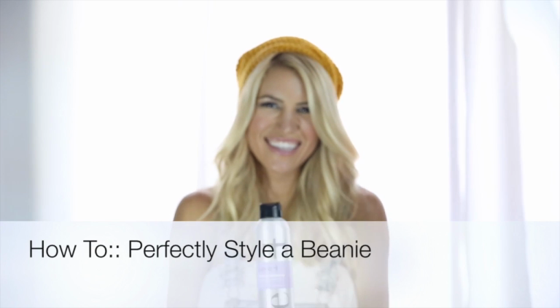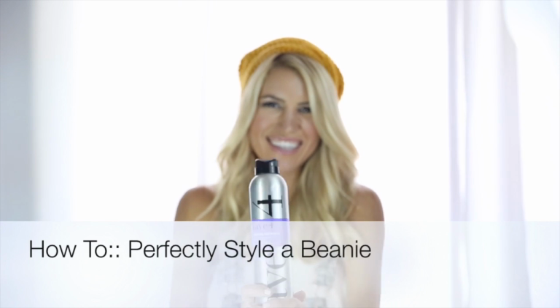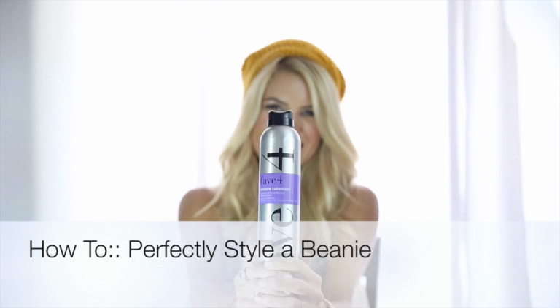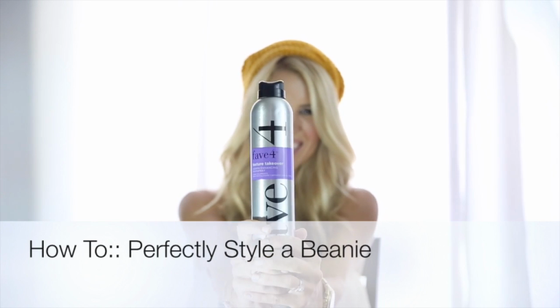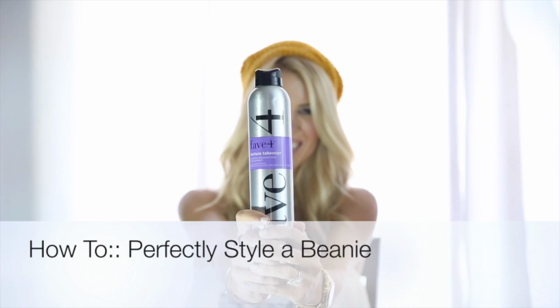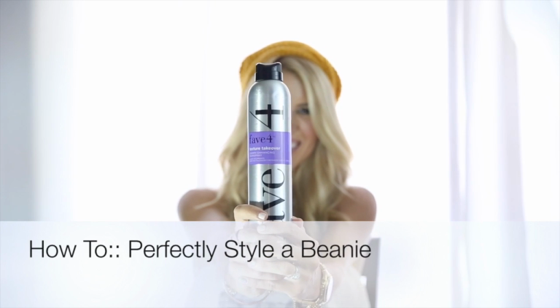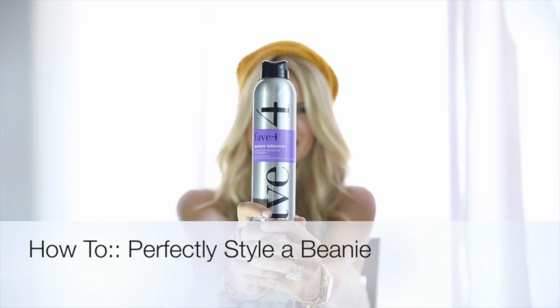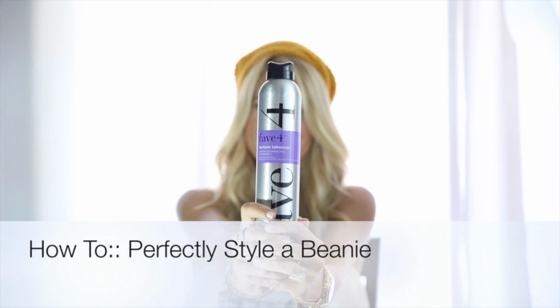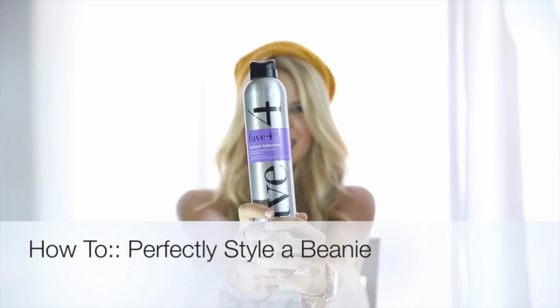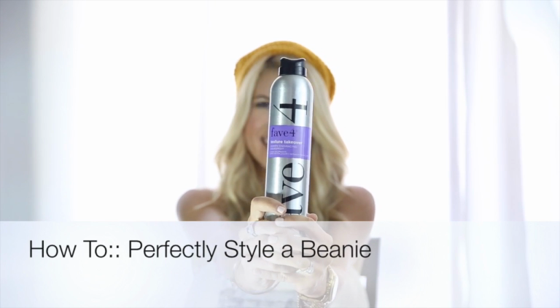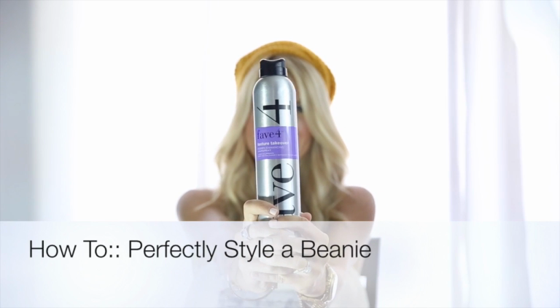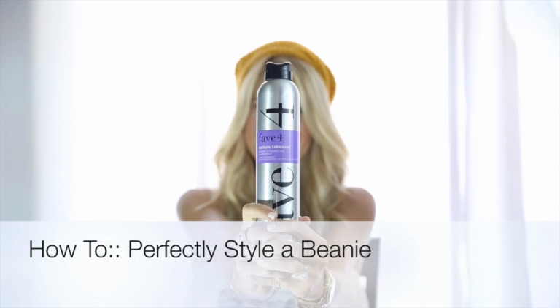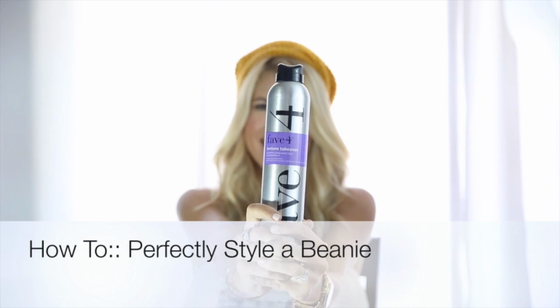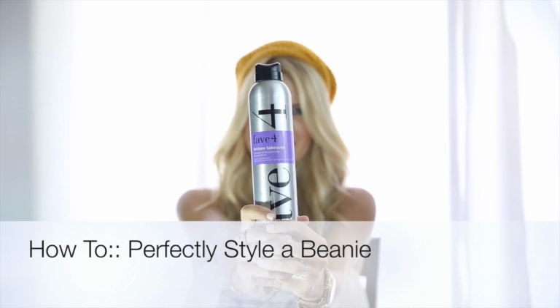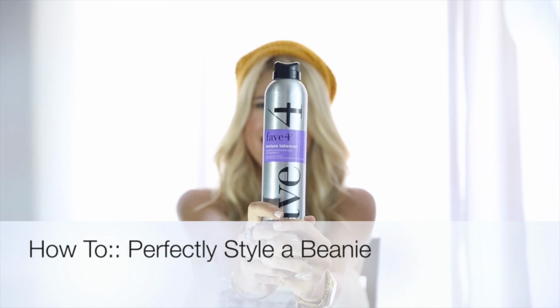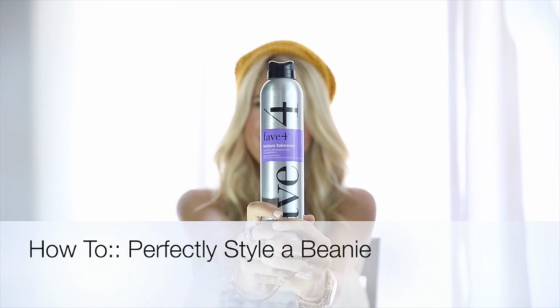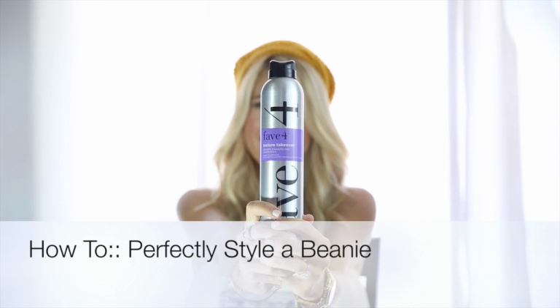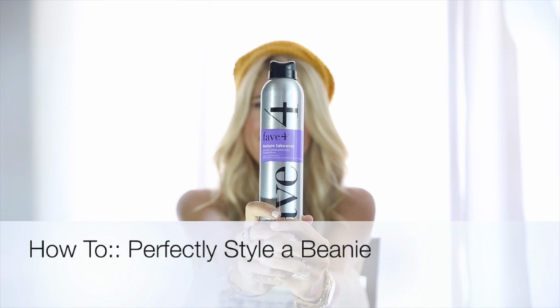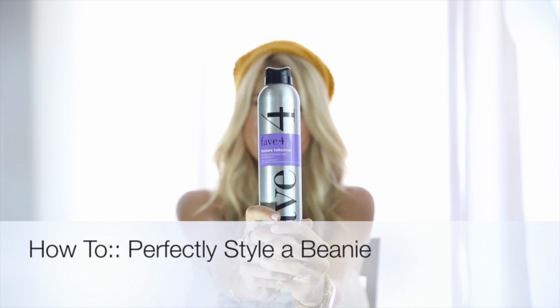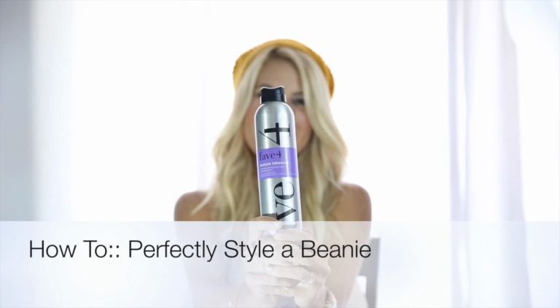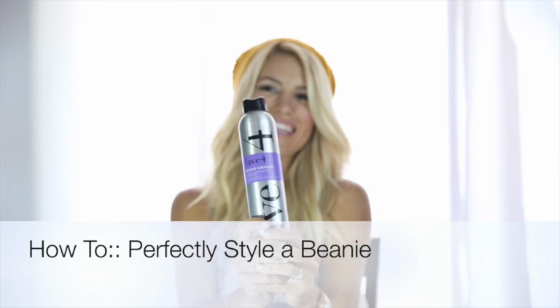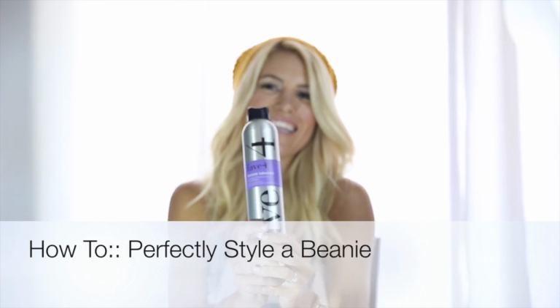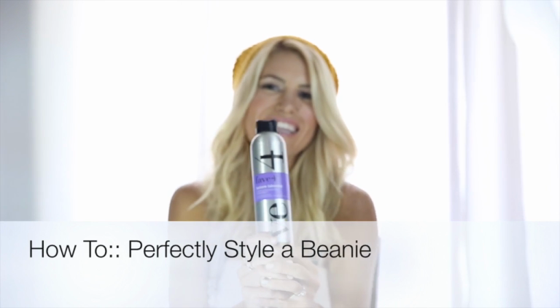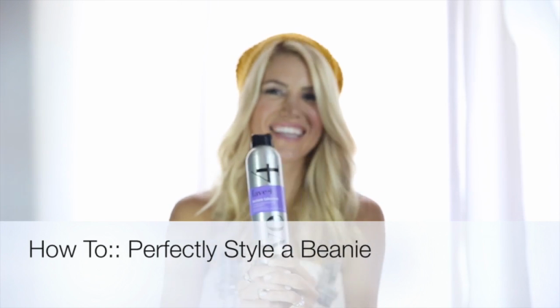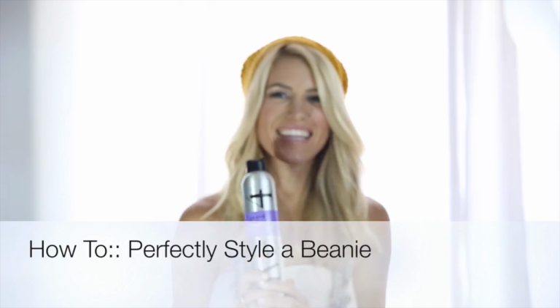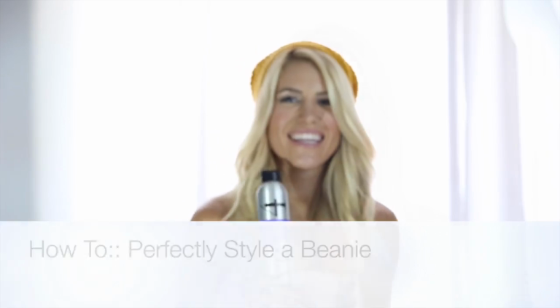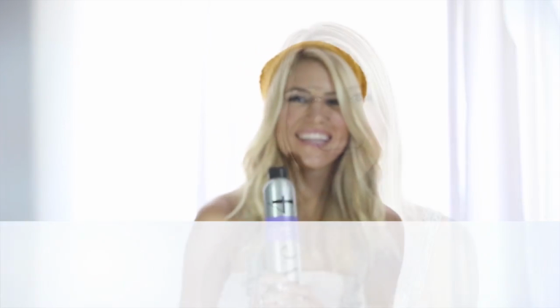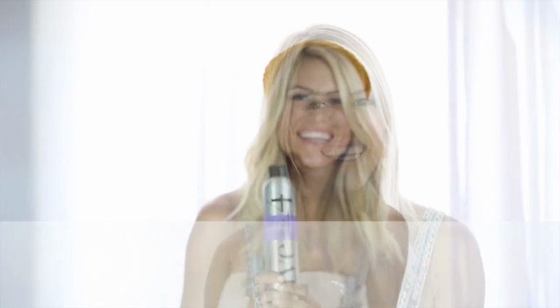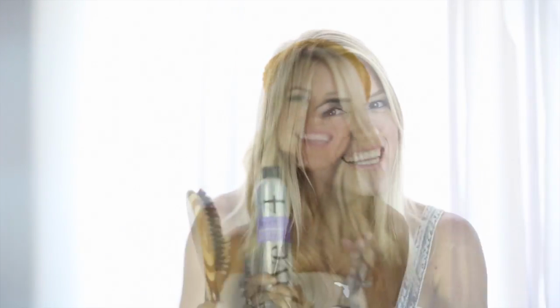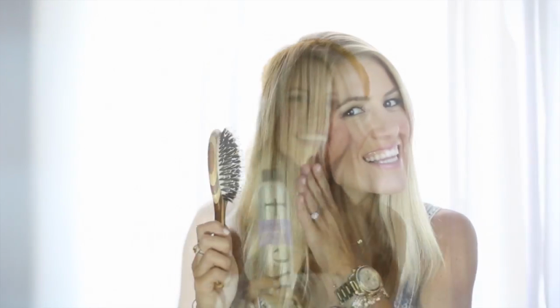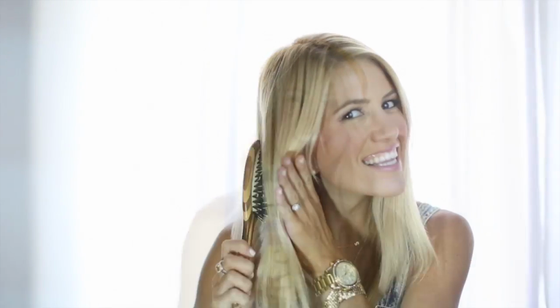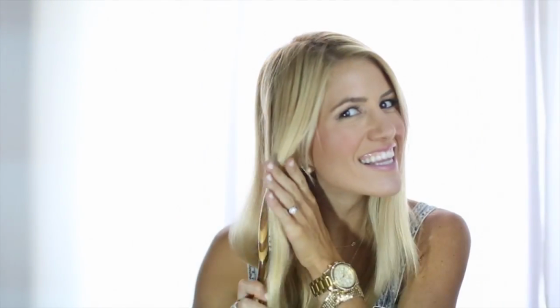Hey guys, this is my video on how to perfectly style a beanie with Texture Takeover from Fav4.